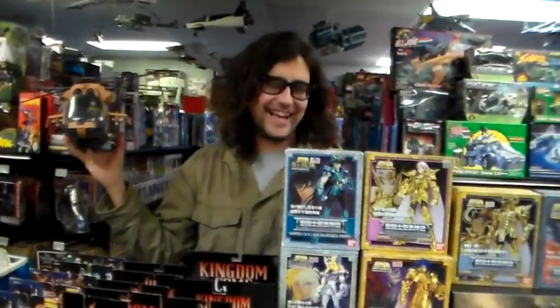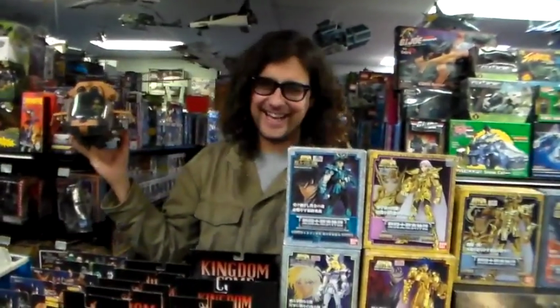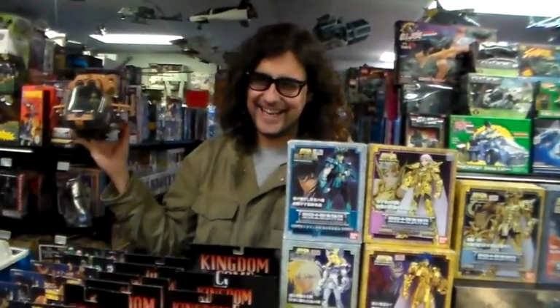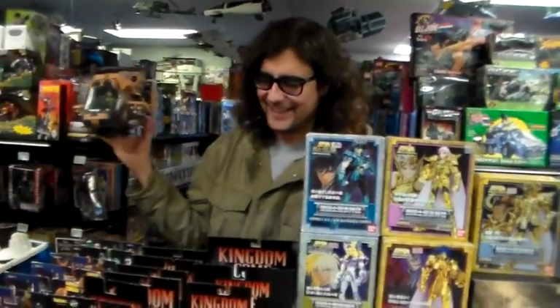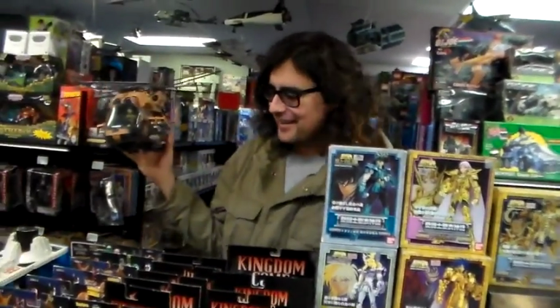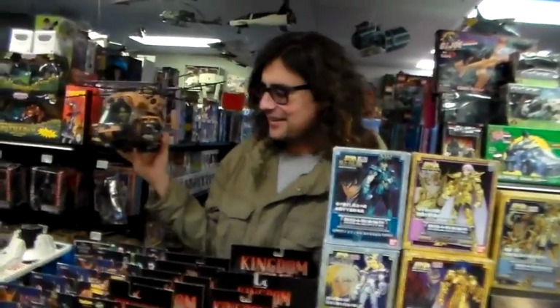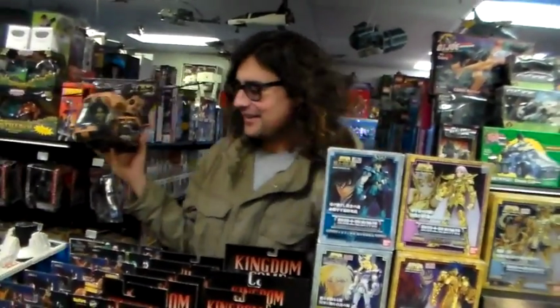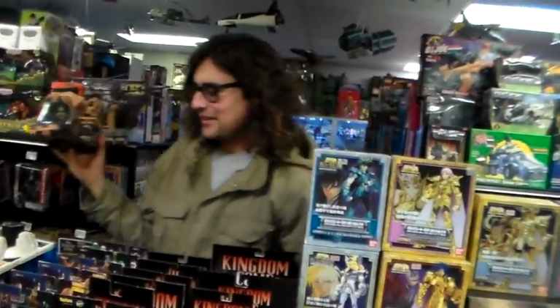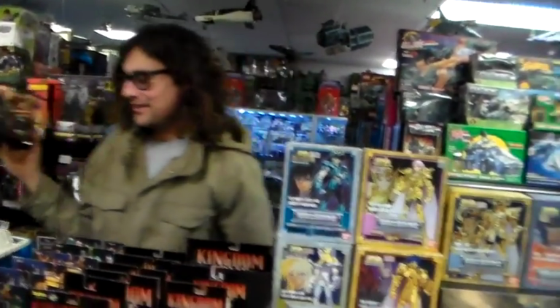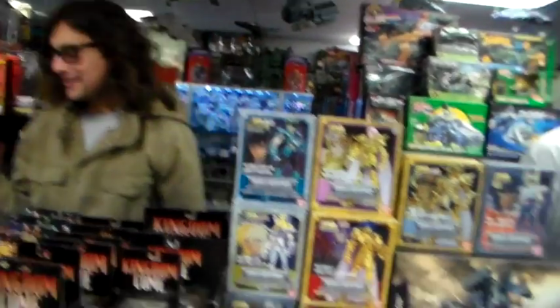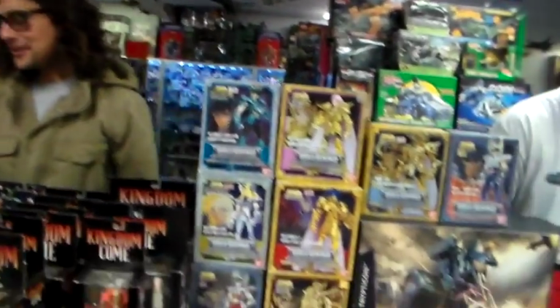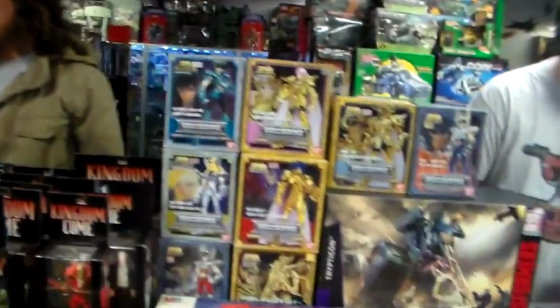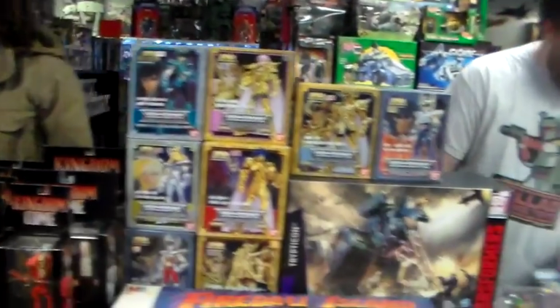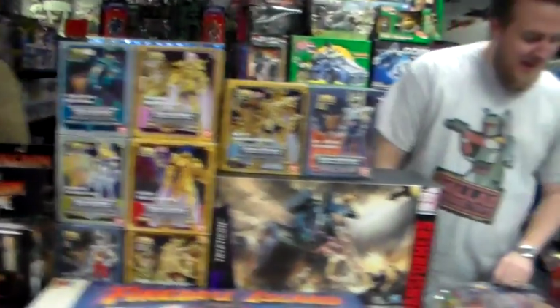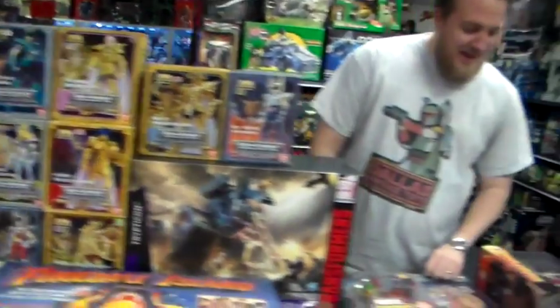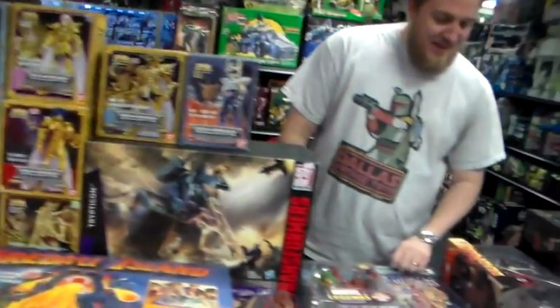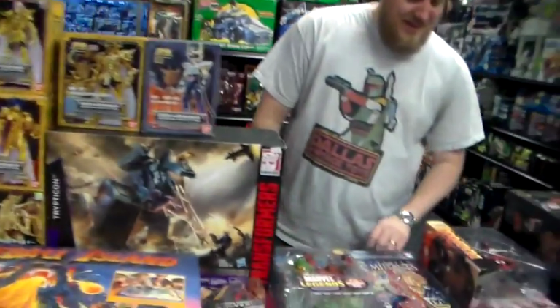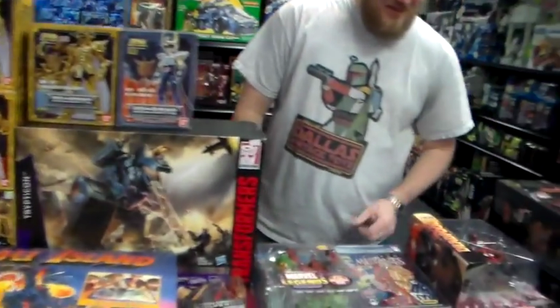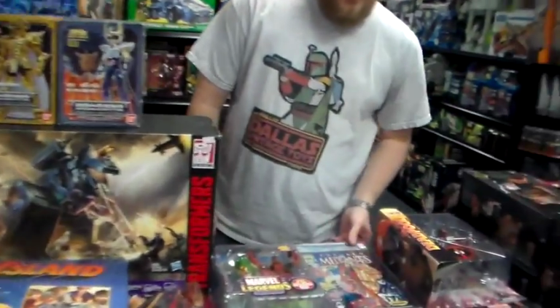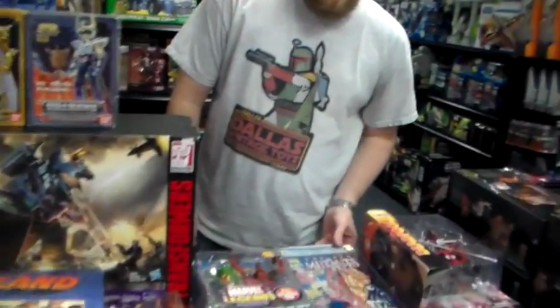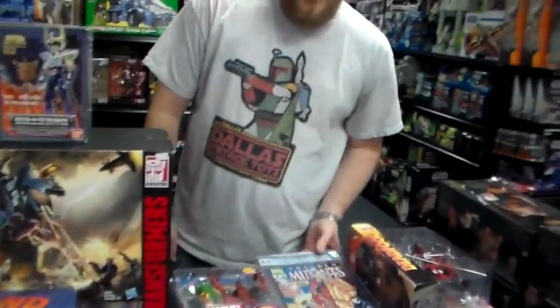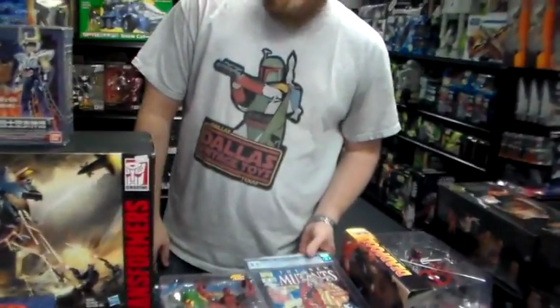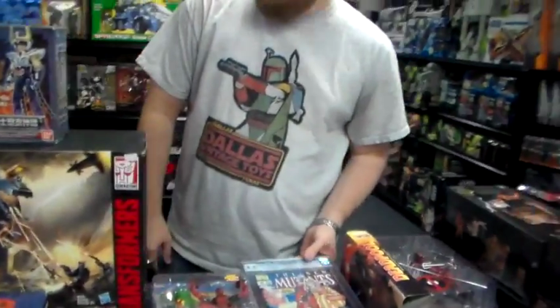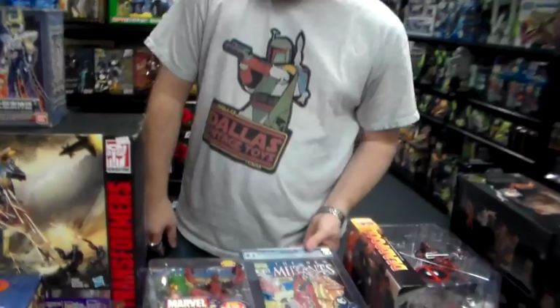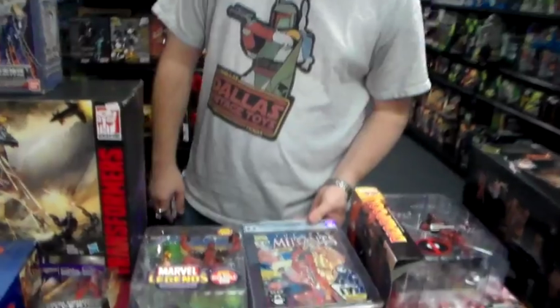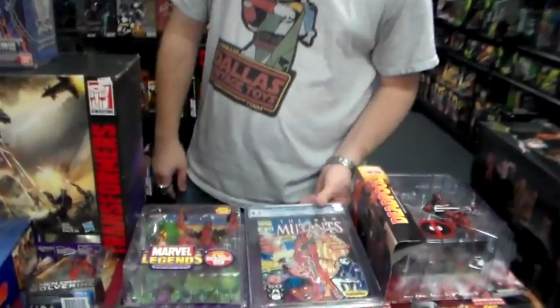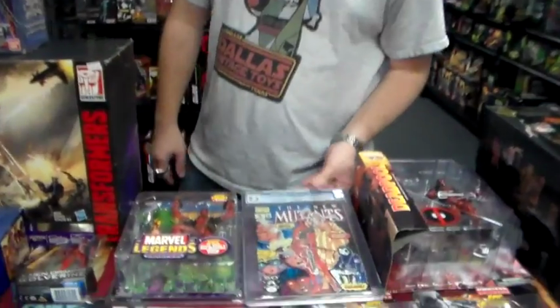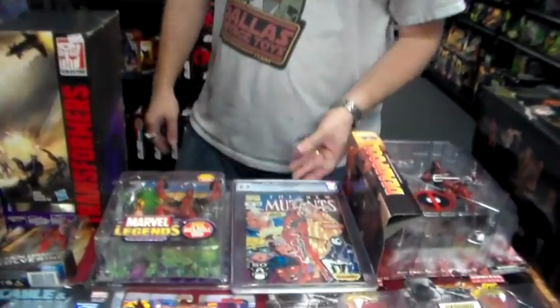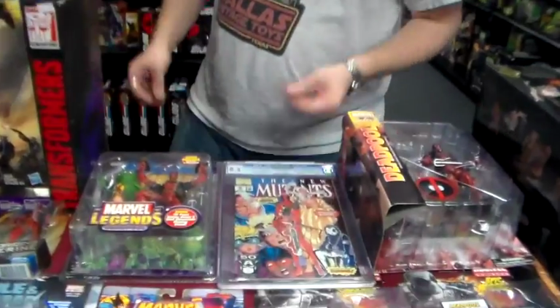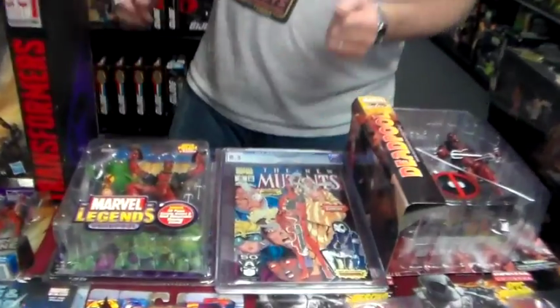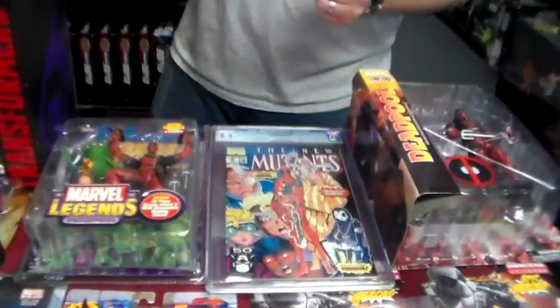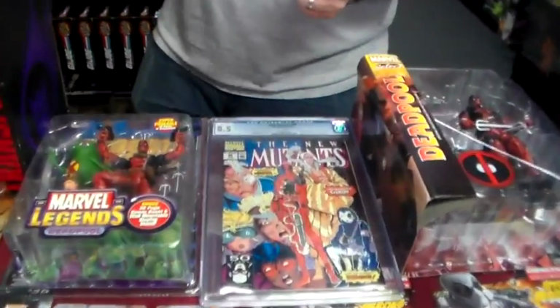That's Scott with his MASH jacket. Hey man, this is a hip look, okay? In the 70s.